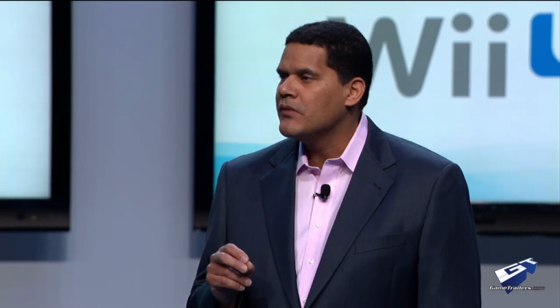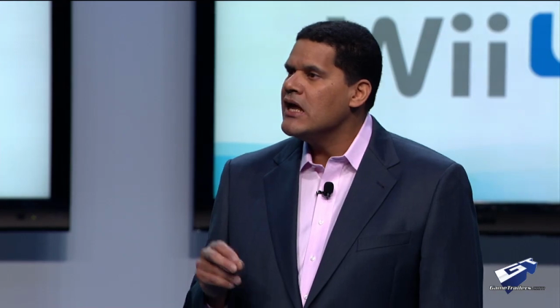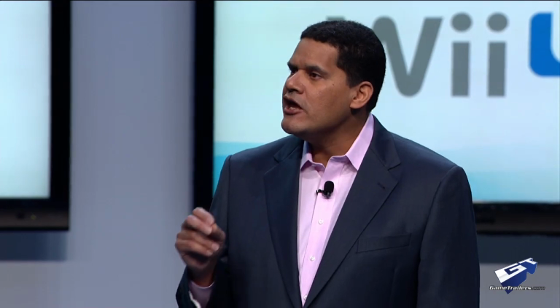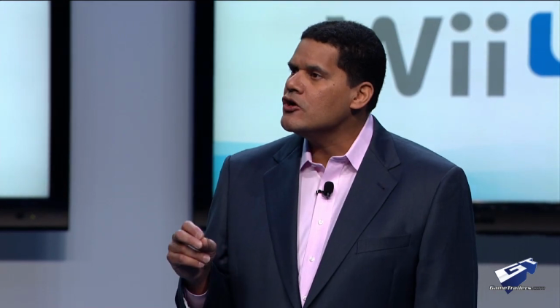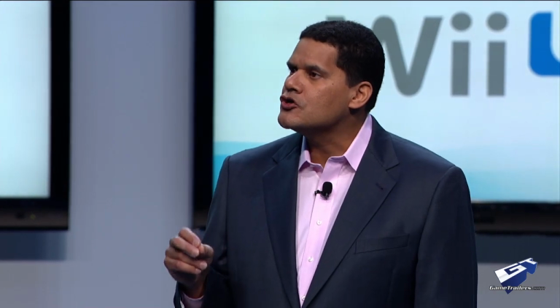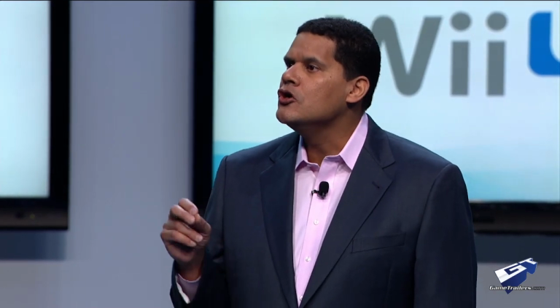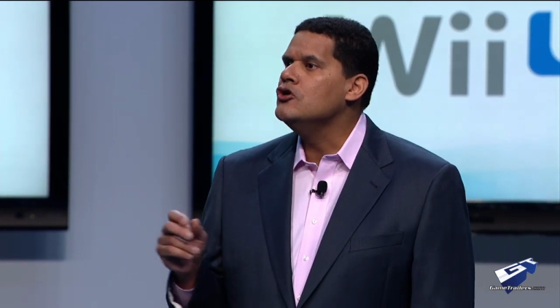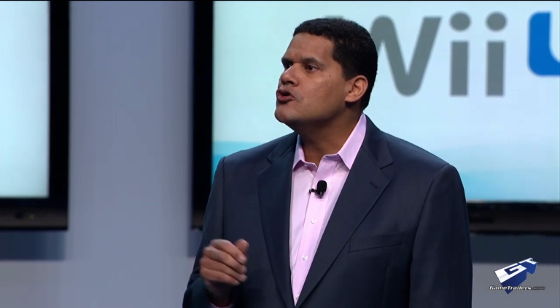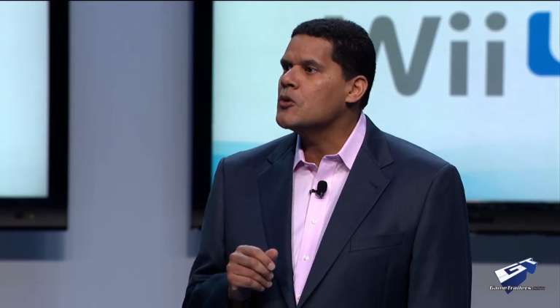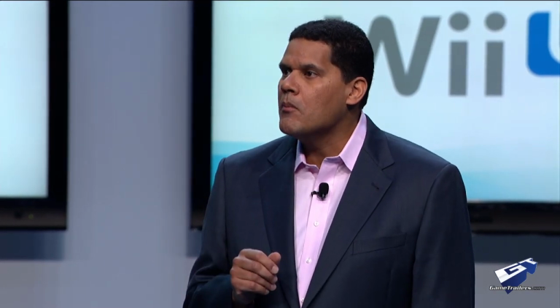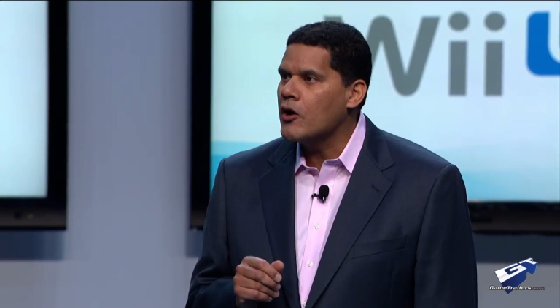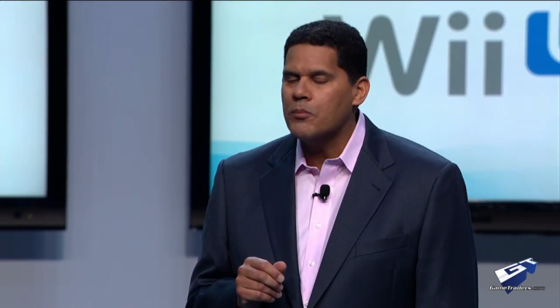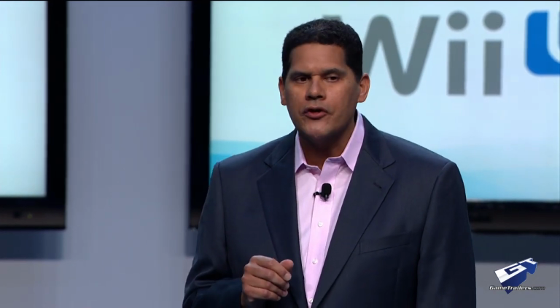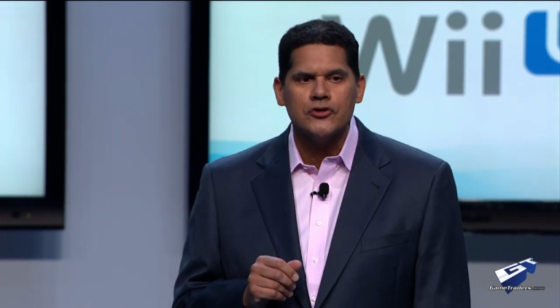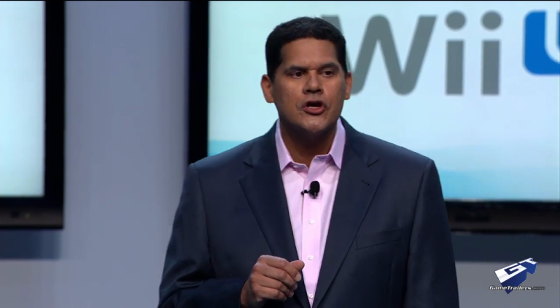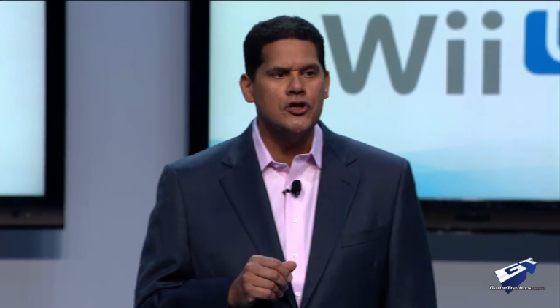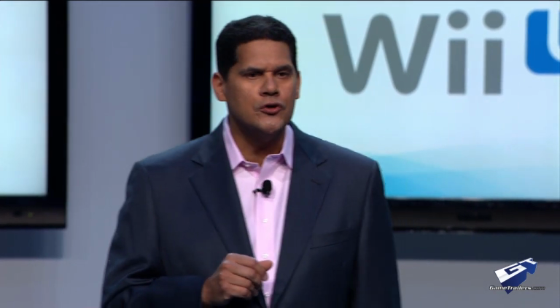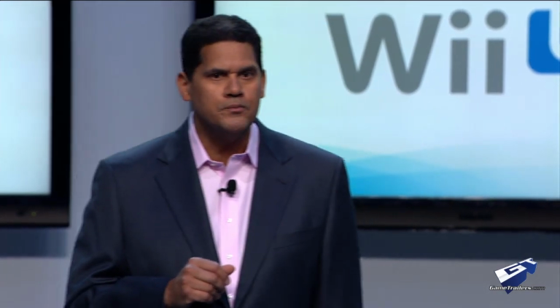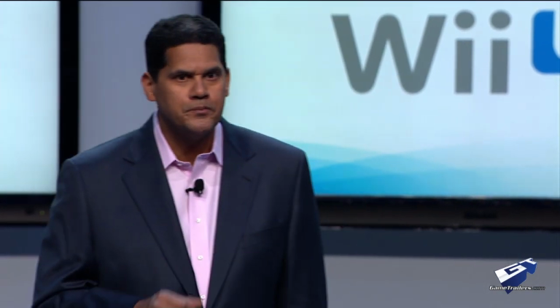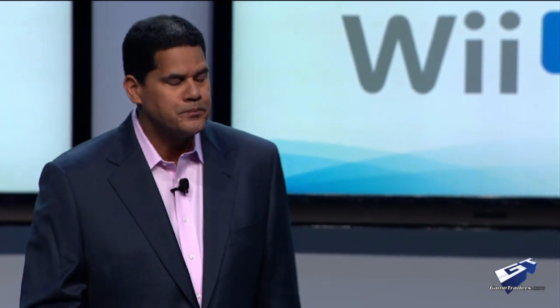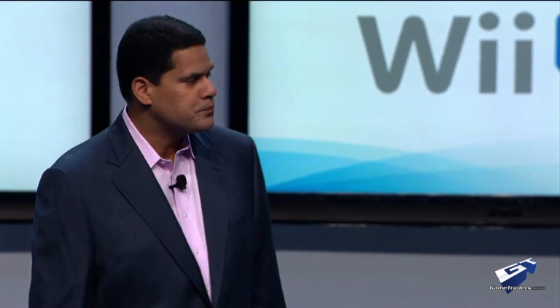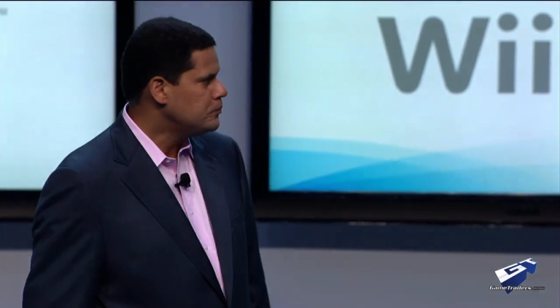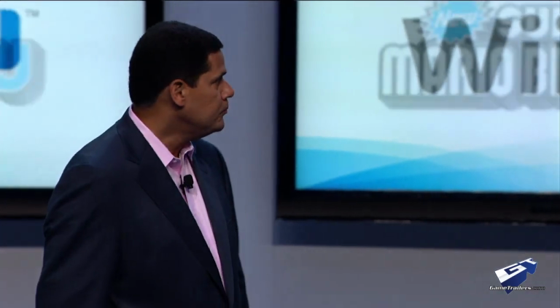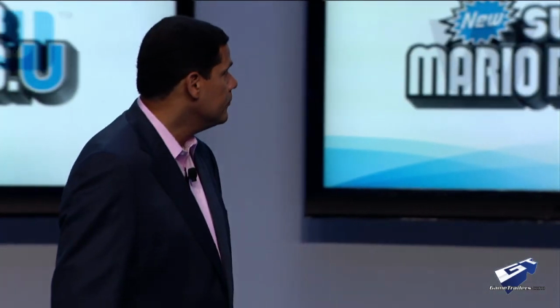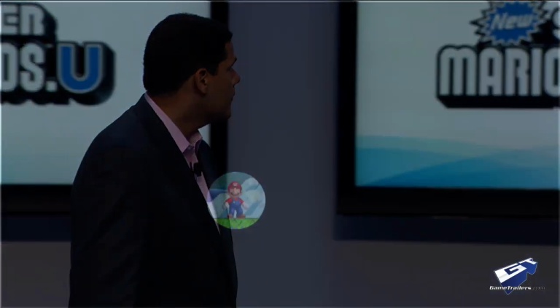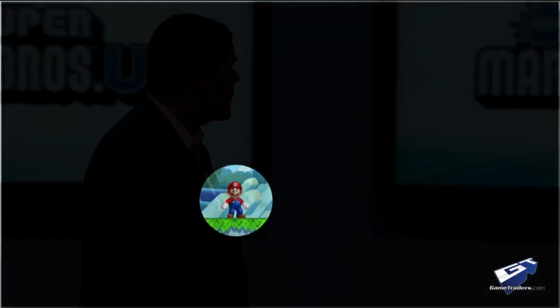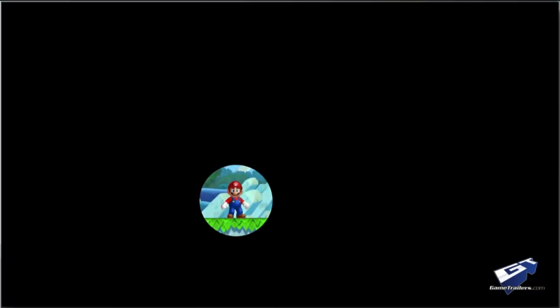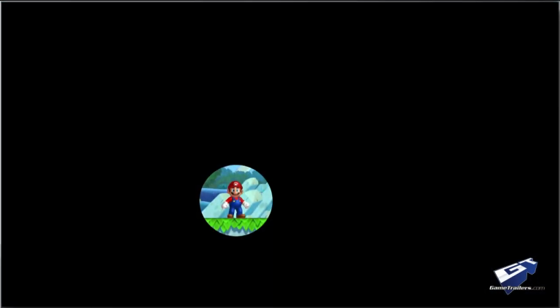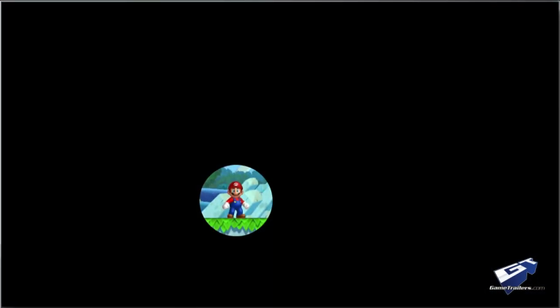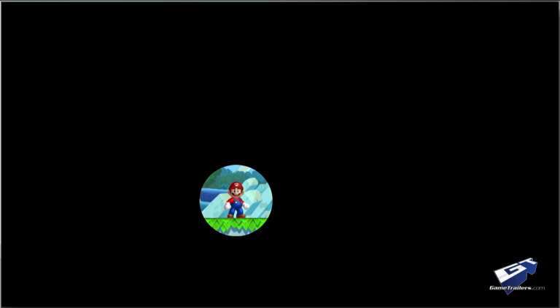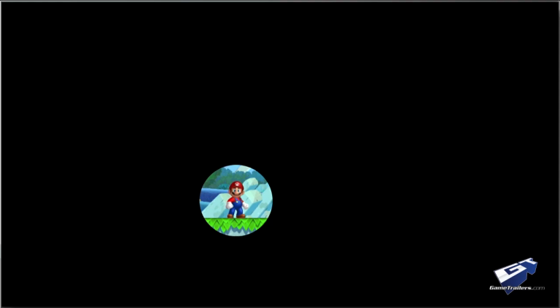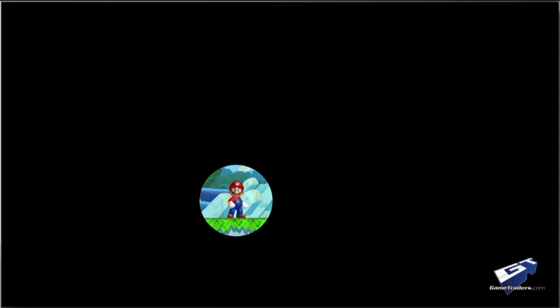Here's New Super Mario Brothers U. Oh yeah, Mario time!